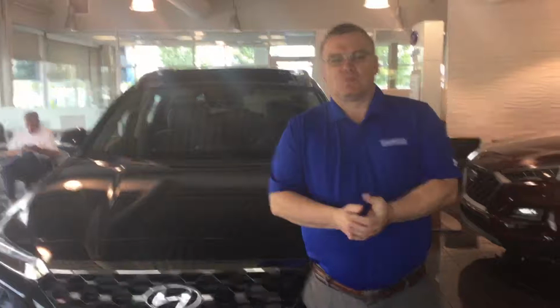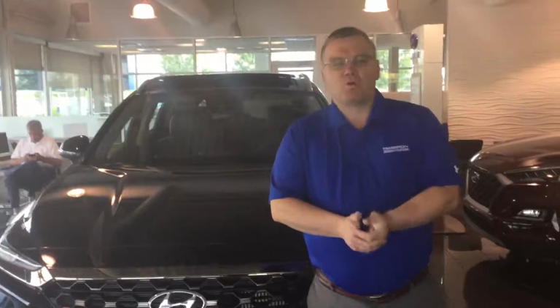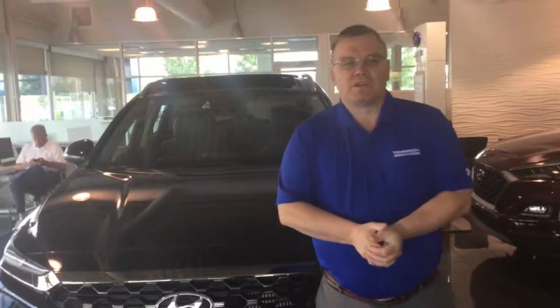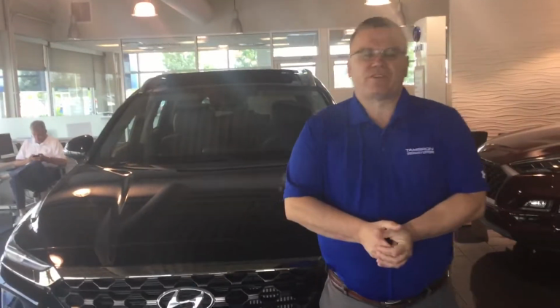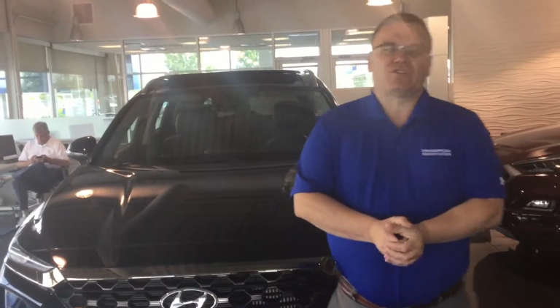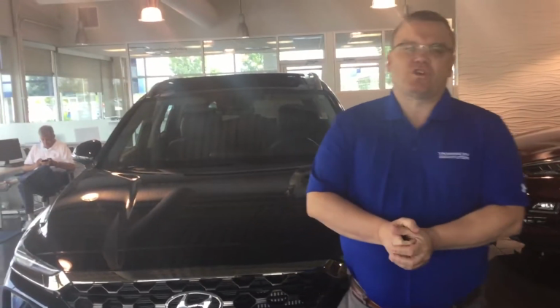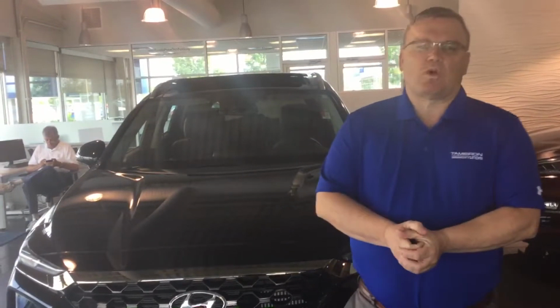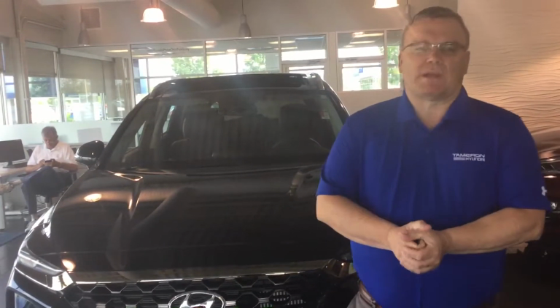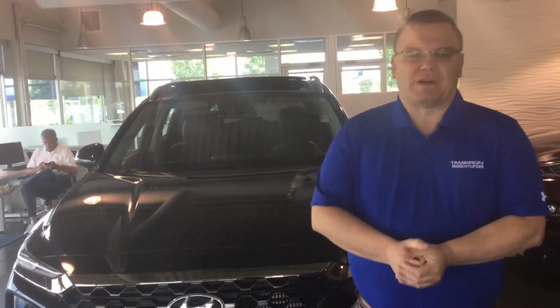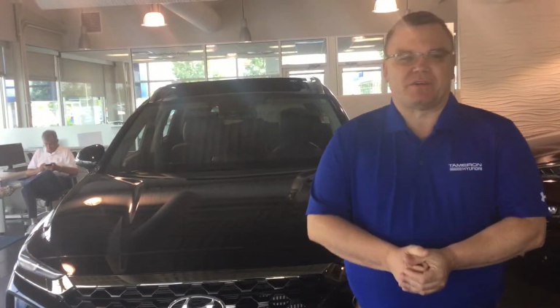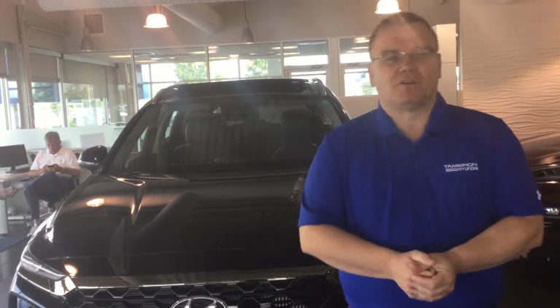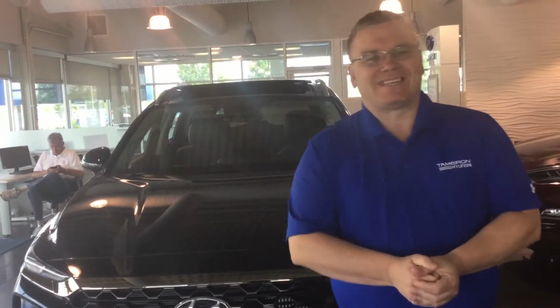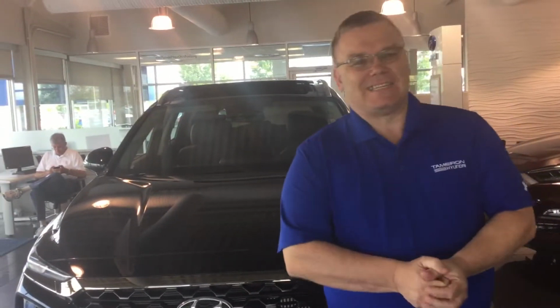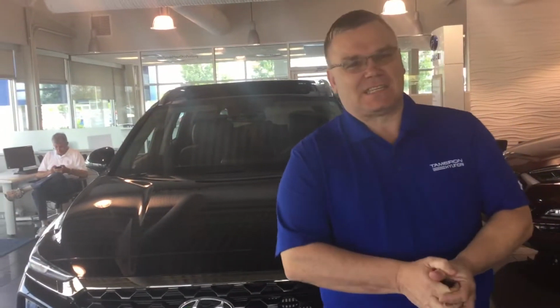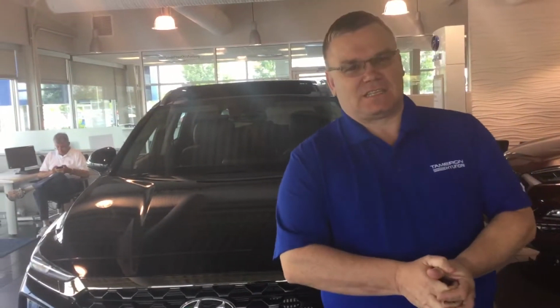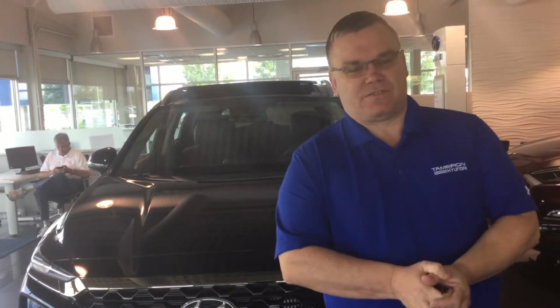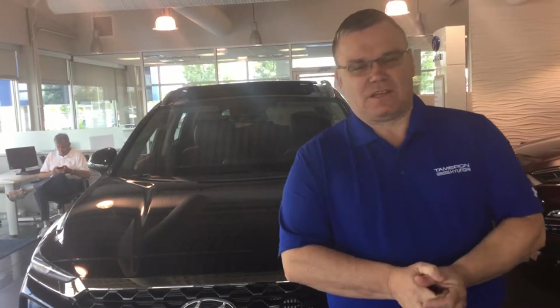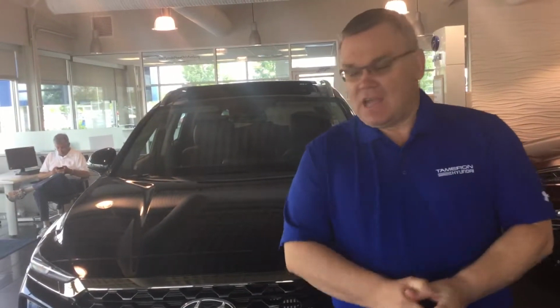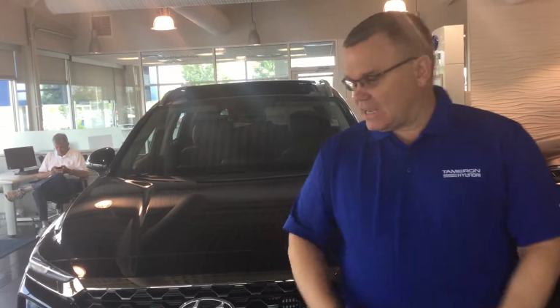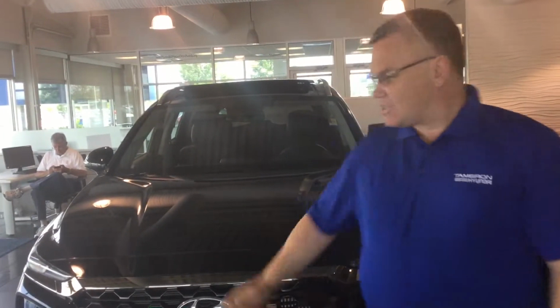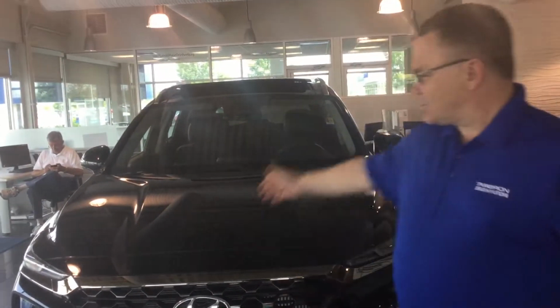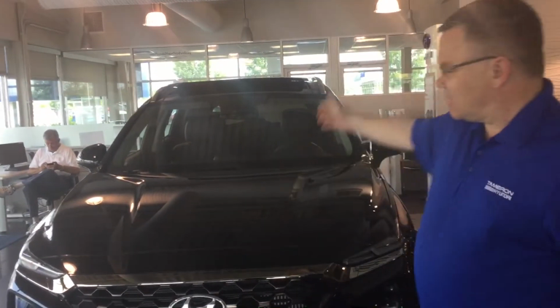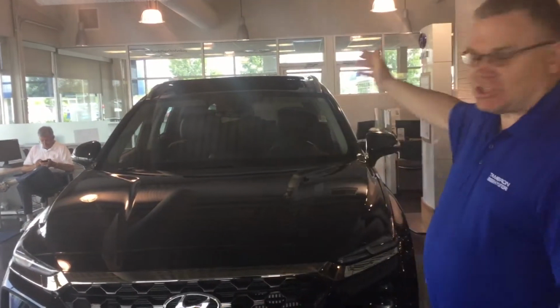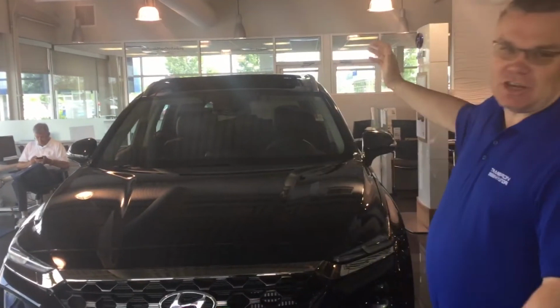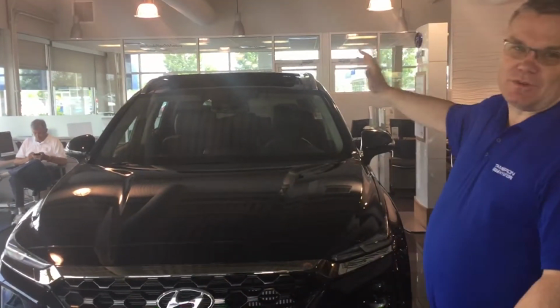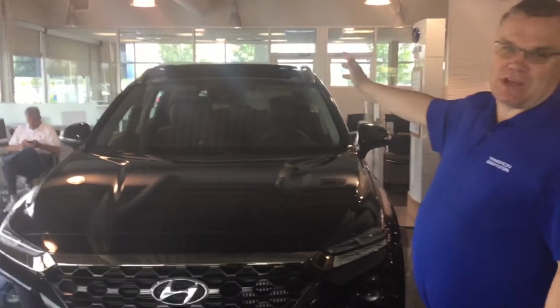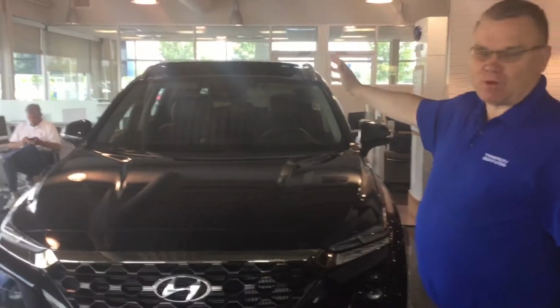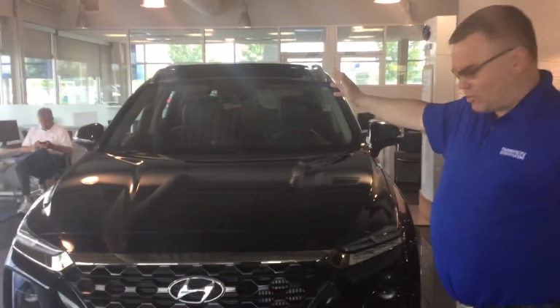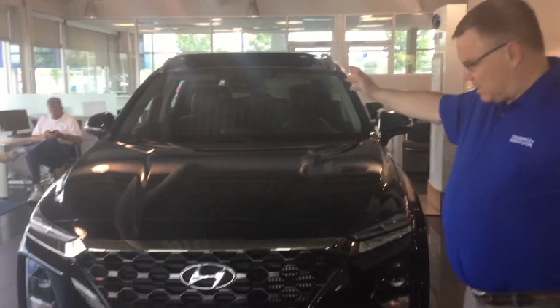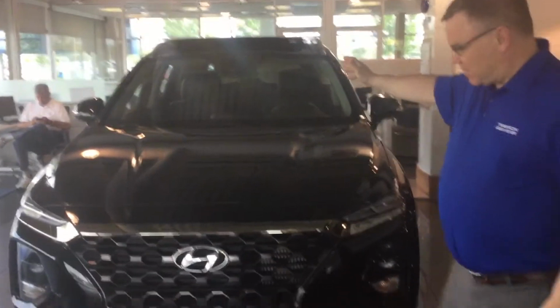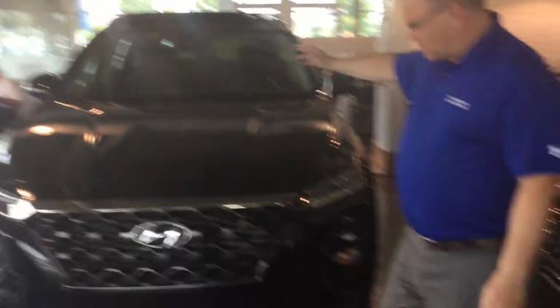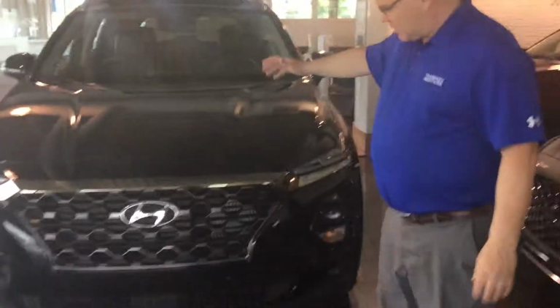Good morning and thank you for inquiring about the Hyundai Santa Fe. As you can see, I'm on the showroom and we have one right here behind me.